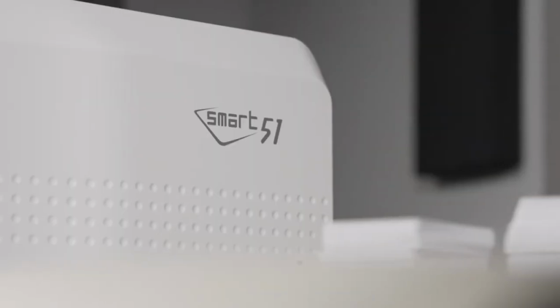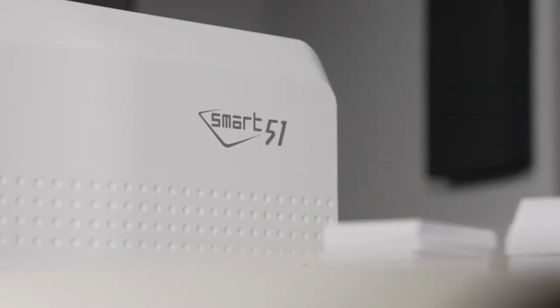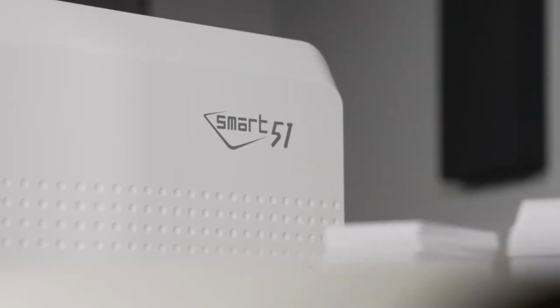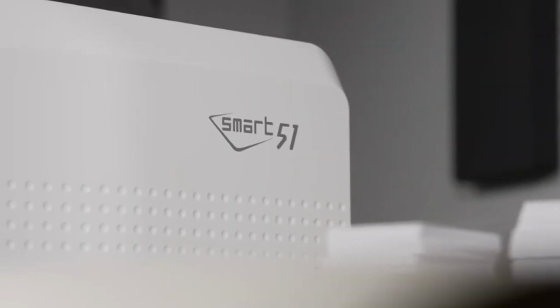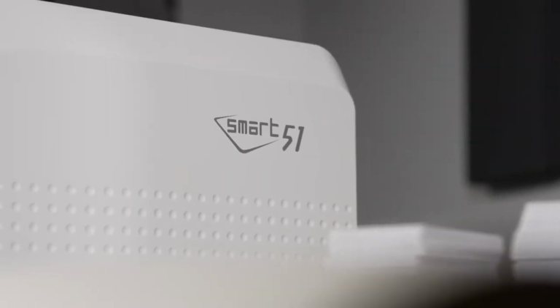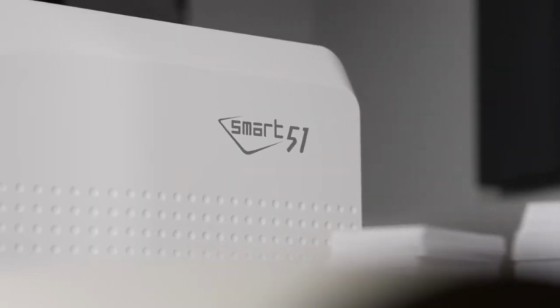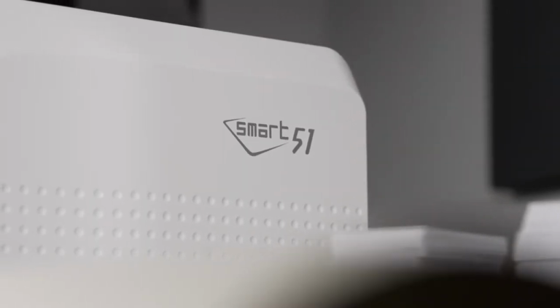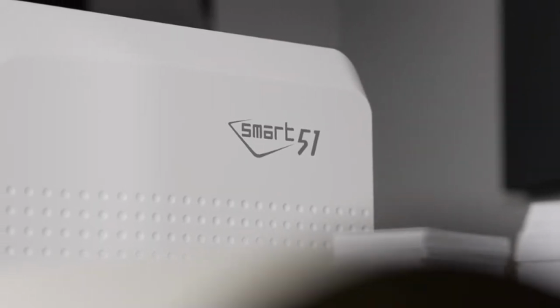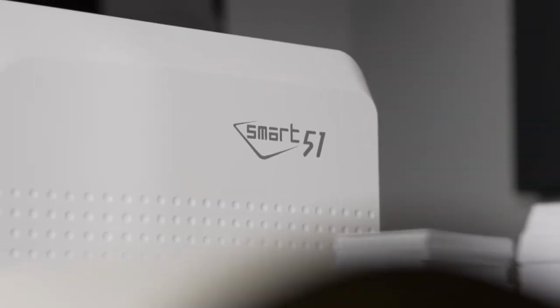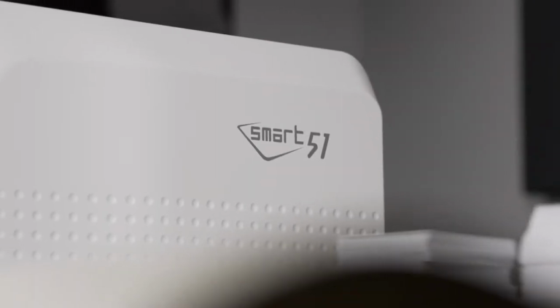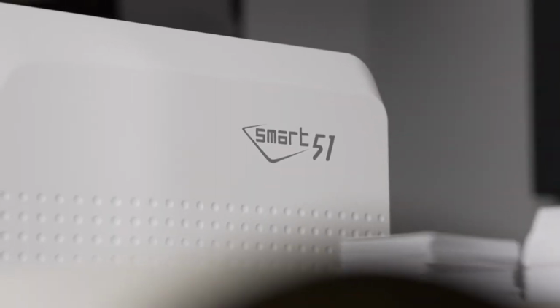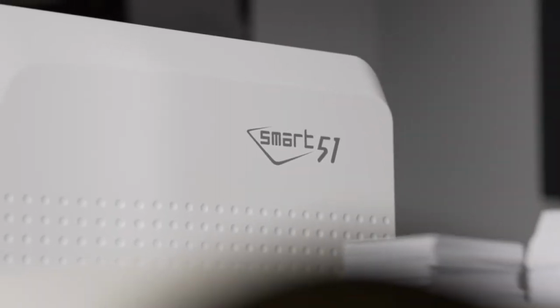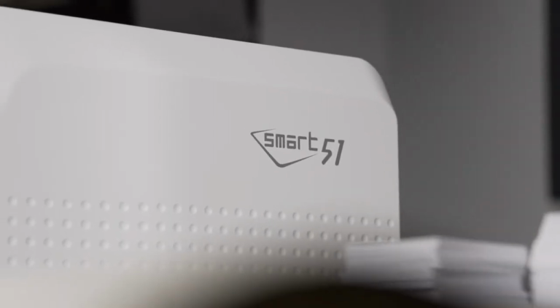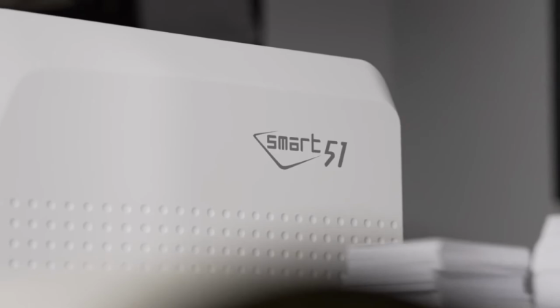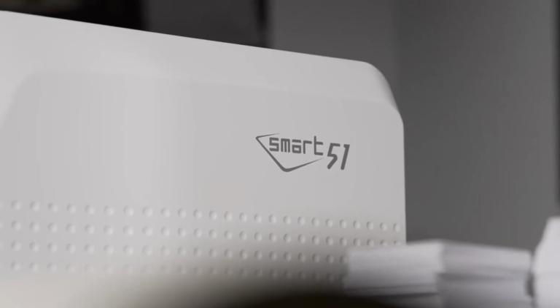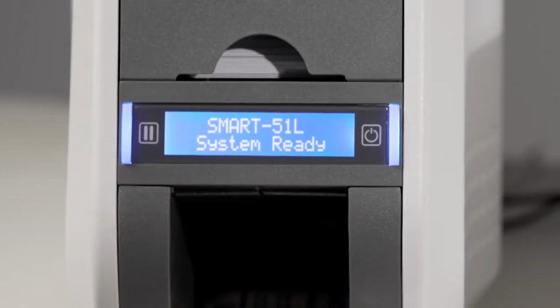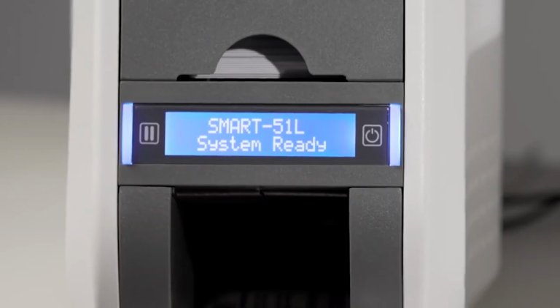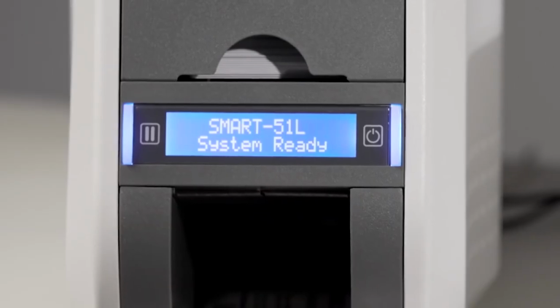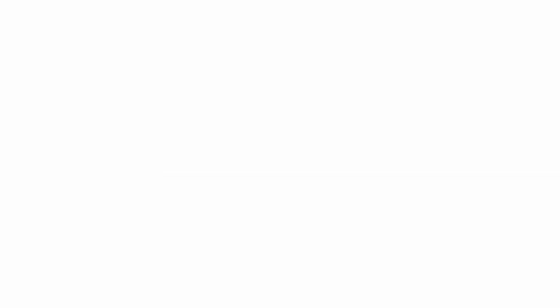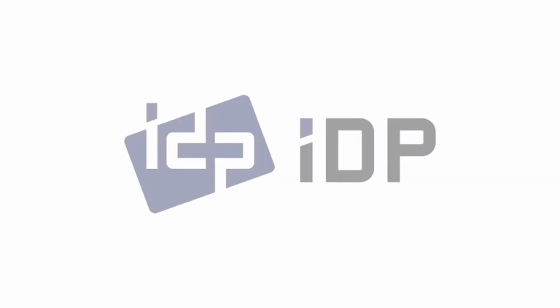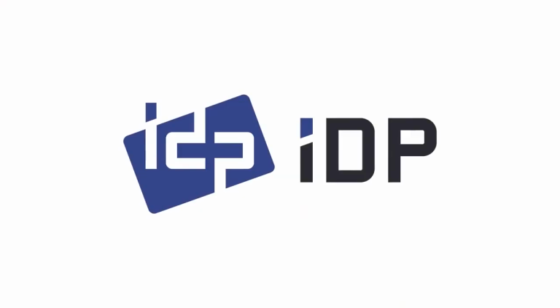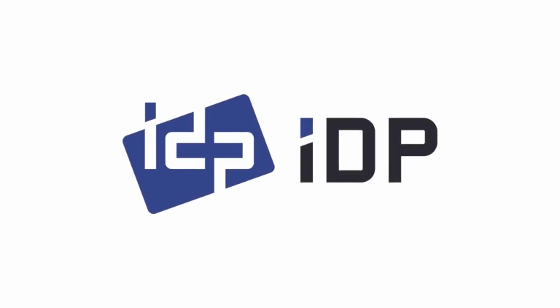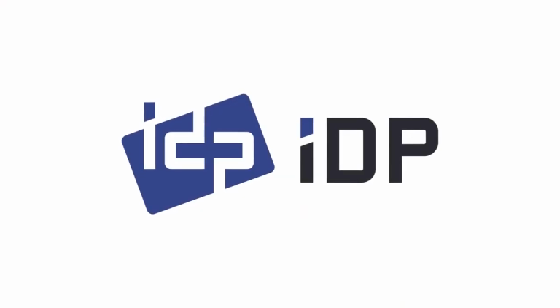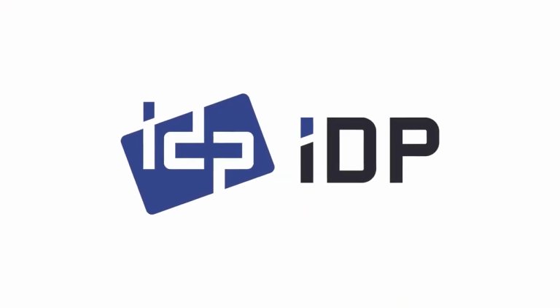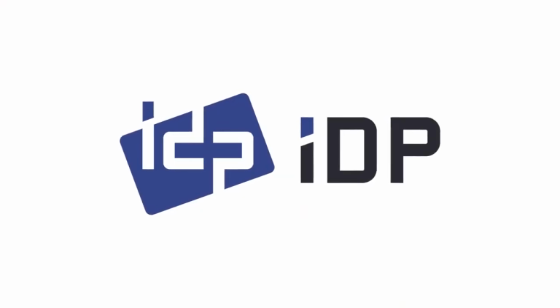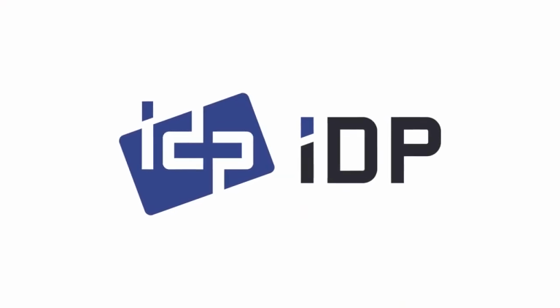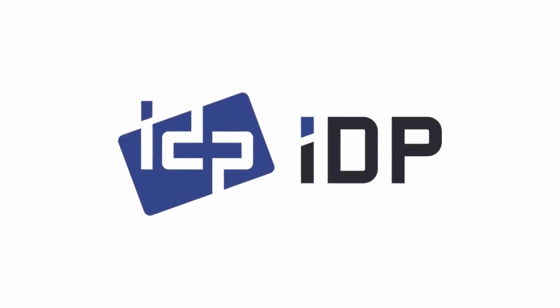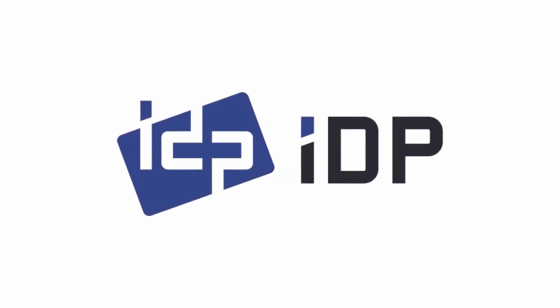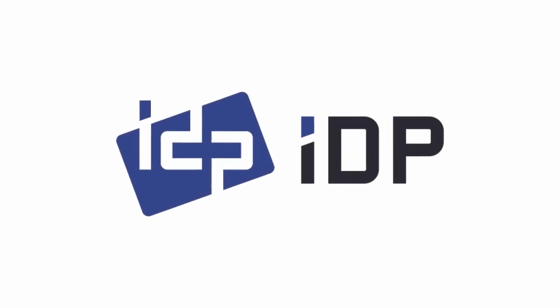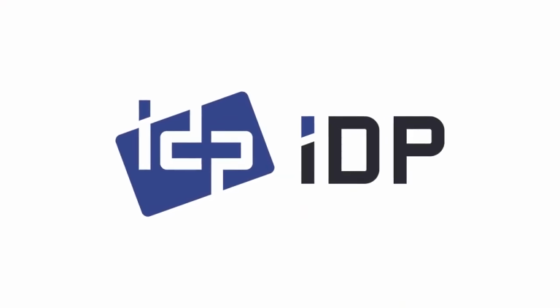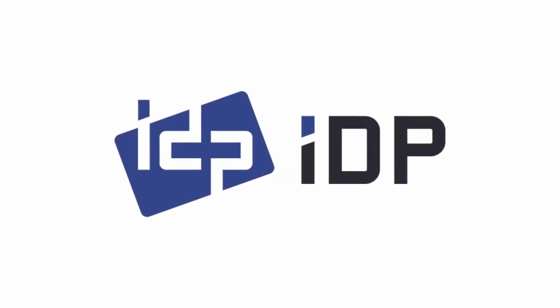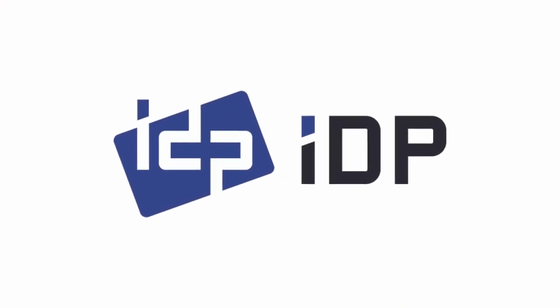The Smart51 series offers industry-leading performance. Start now! Your business deserves the best!